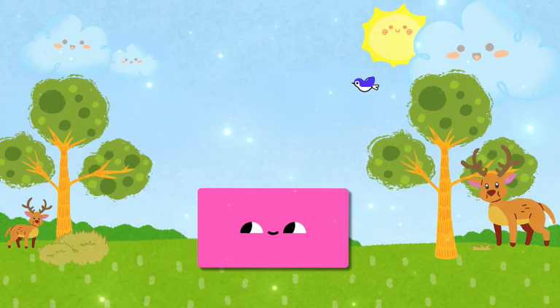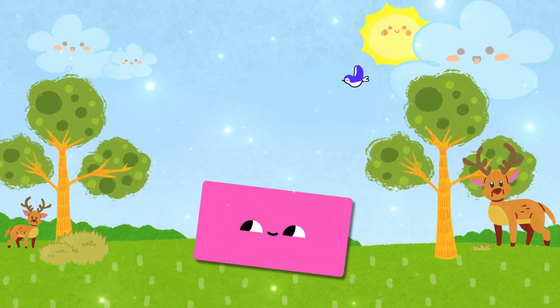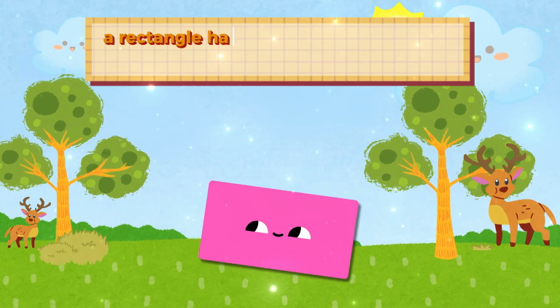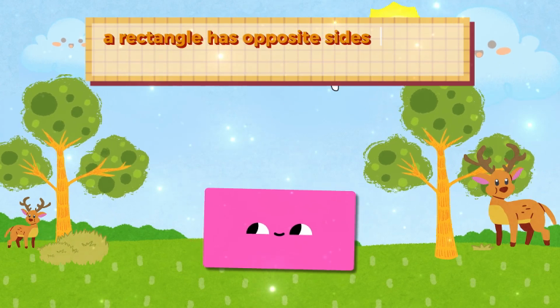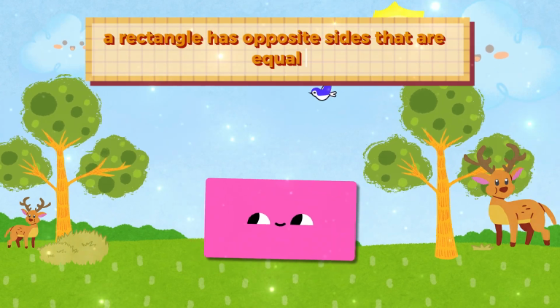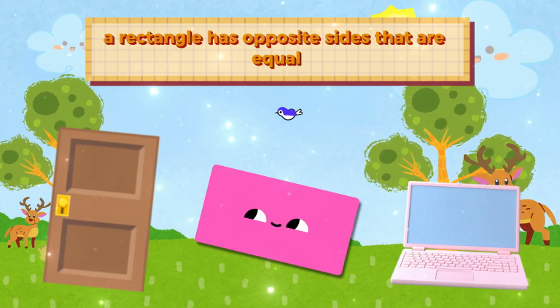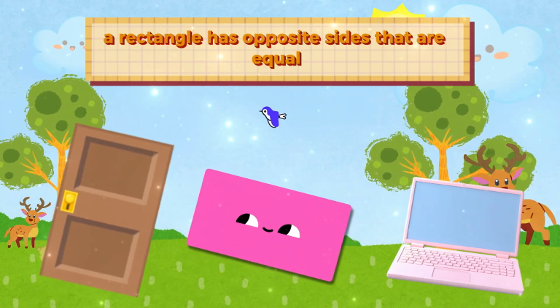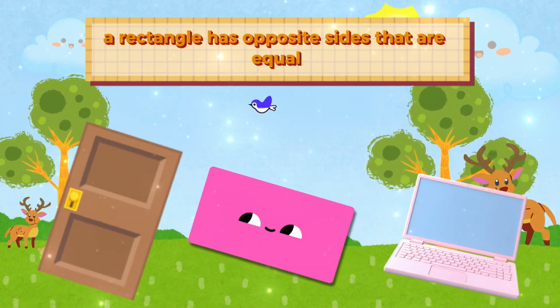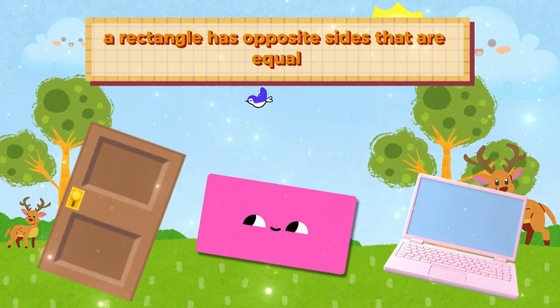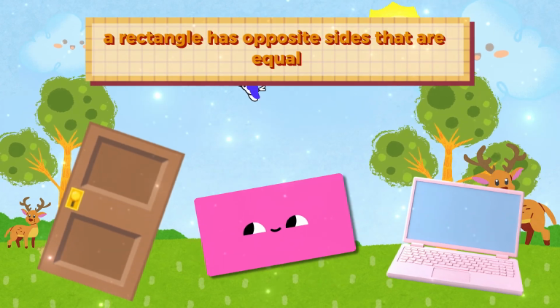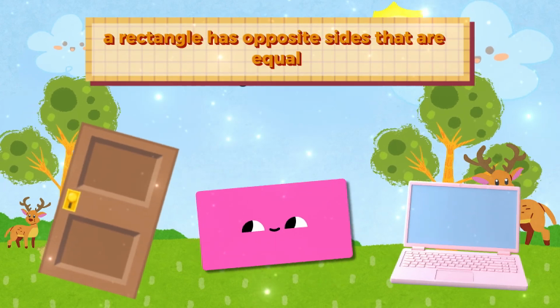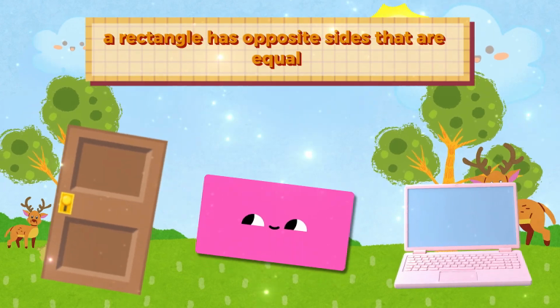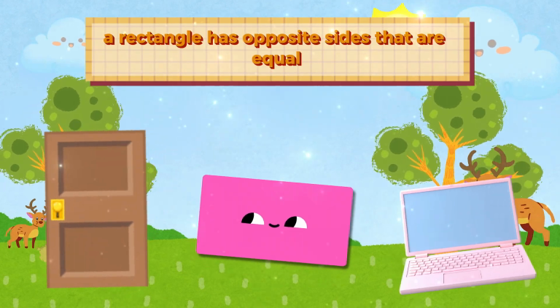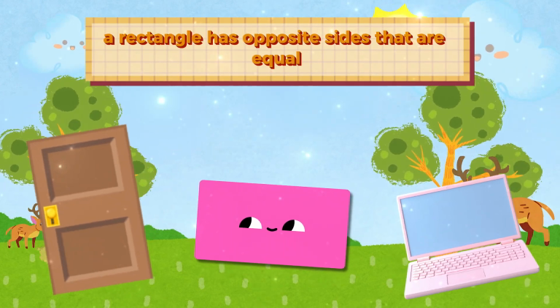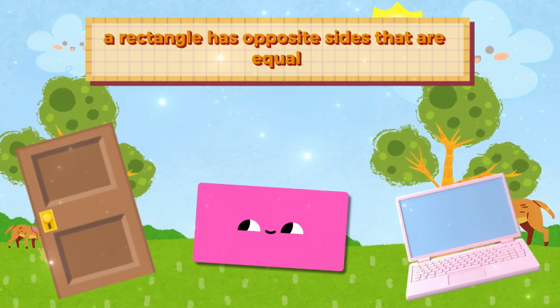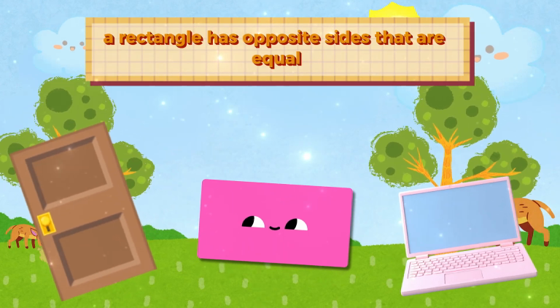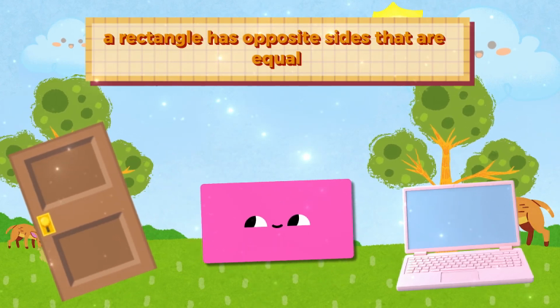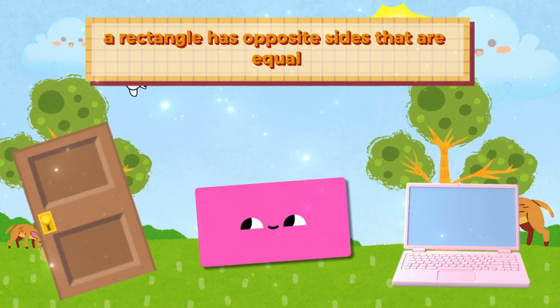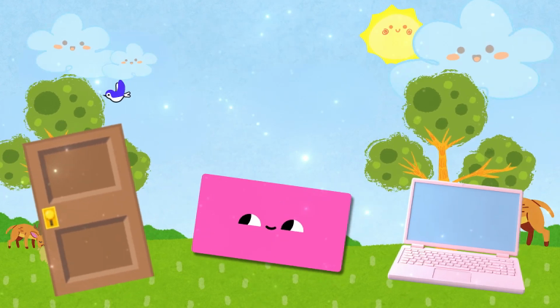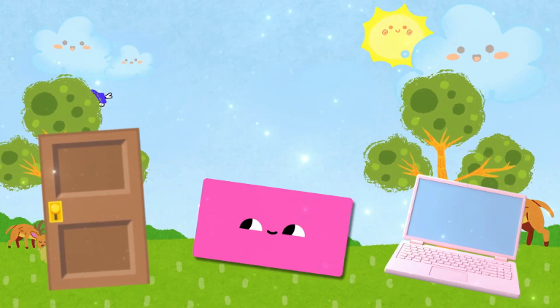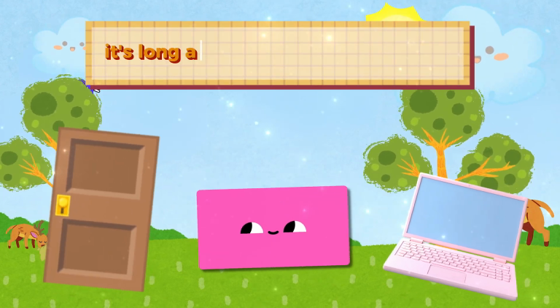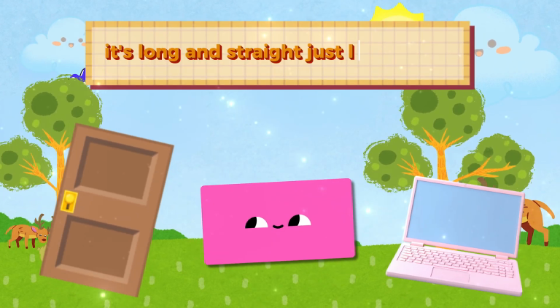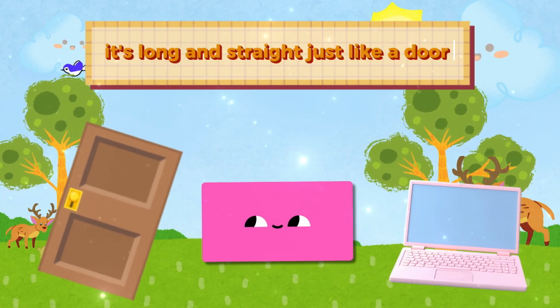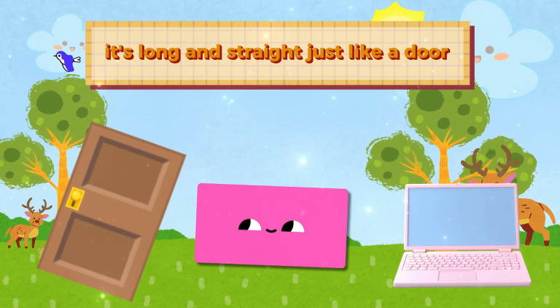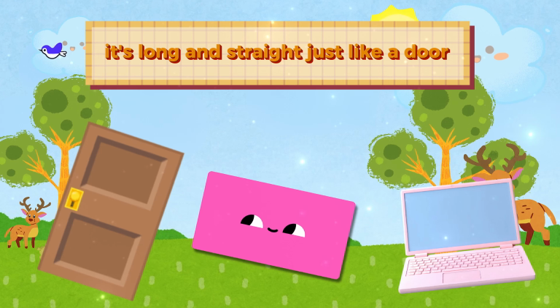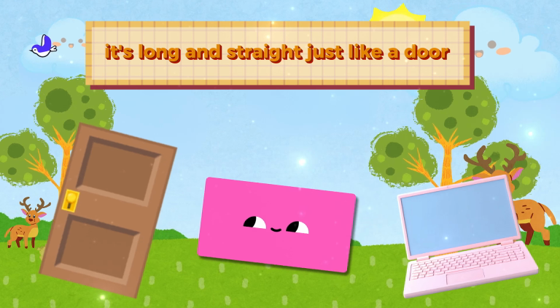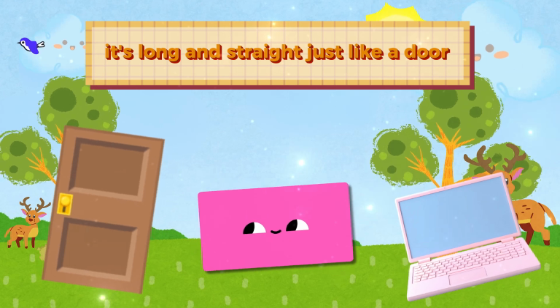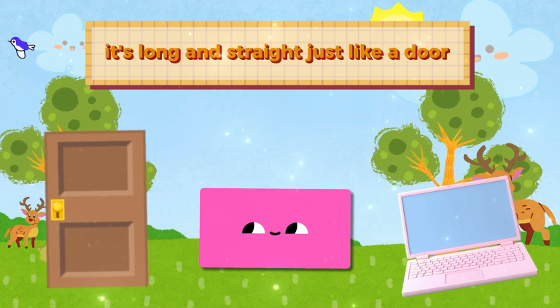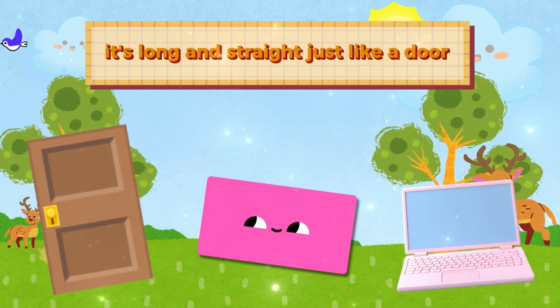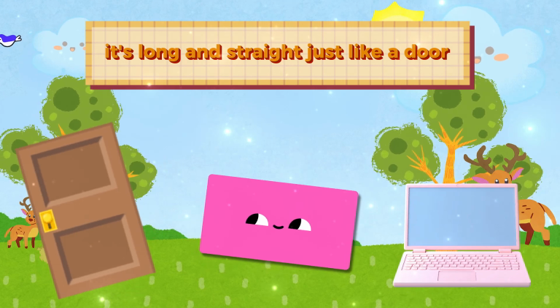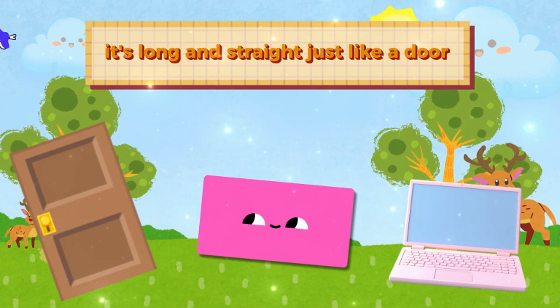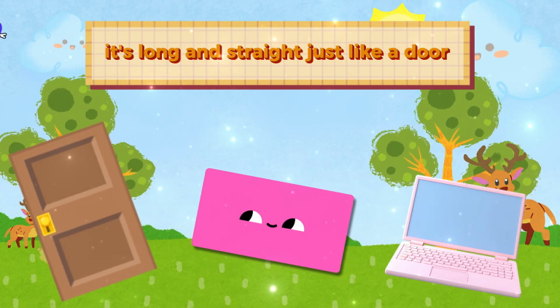A rectangle has opposite sides that are equal. It's long and straight, just like a door.